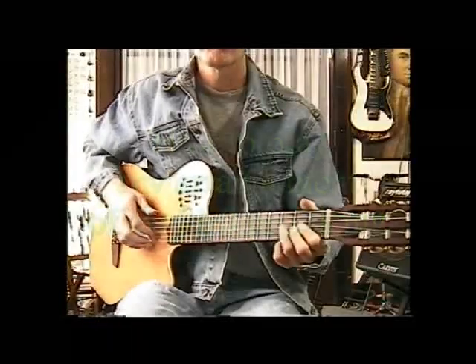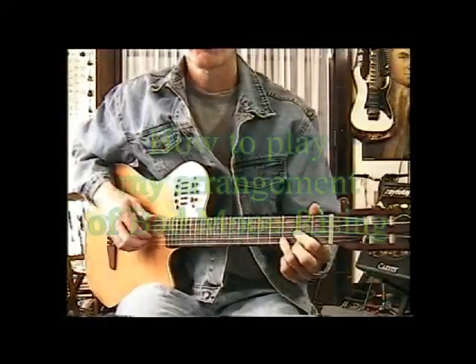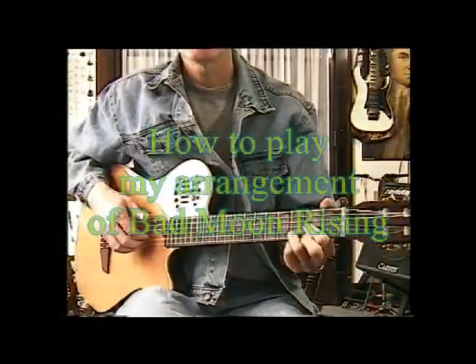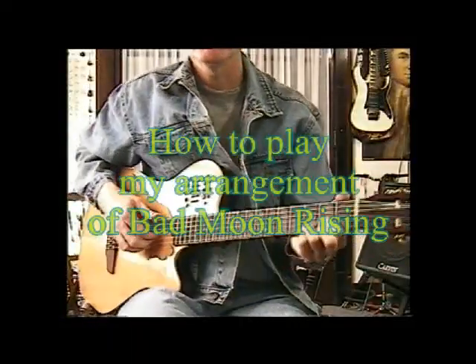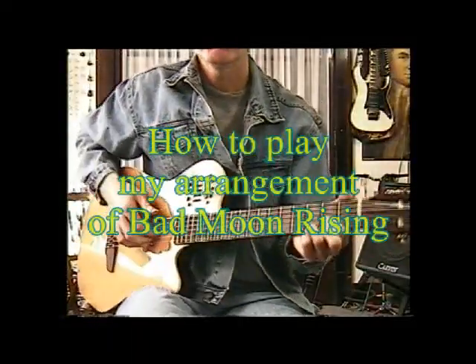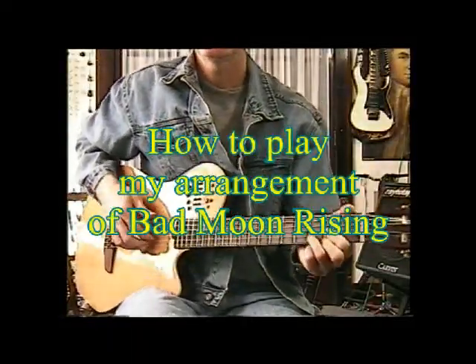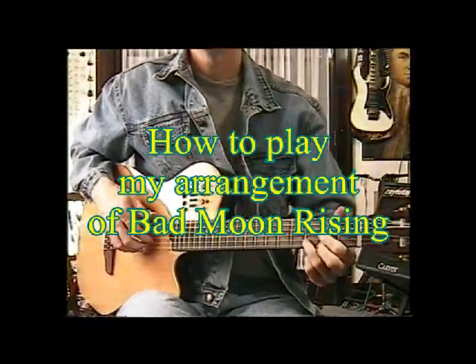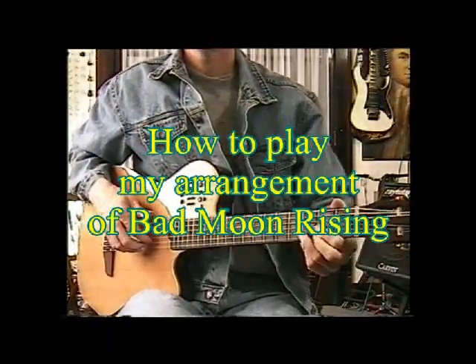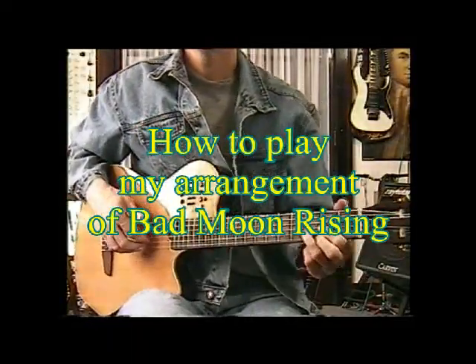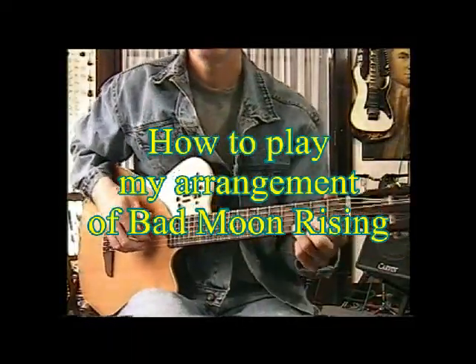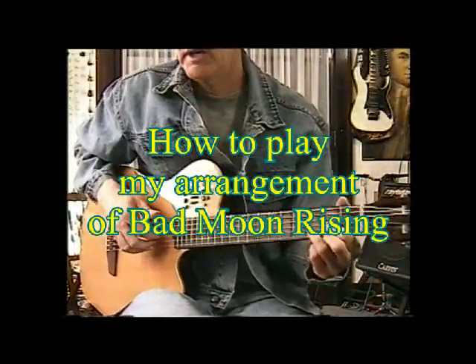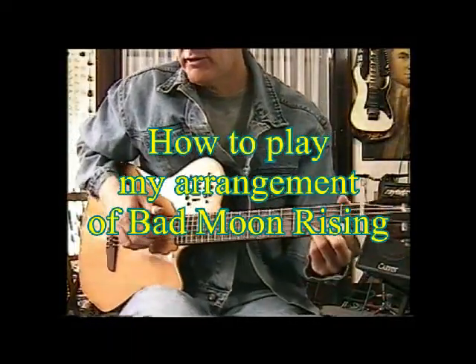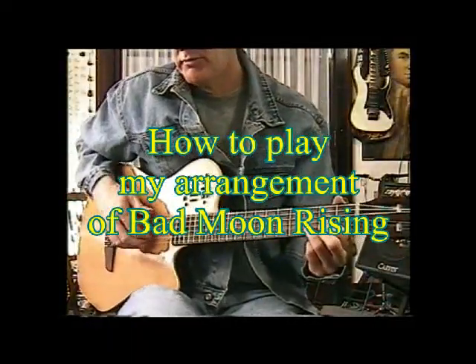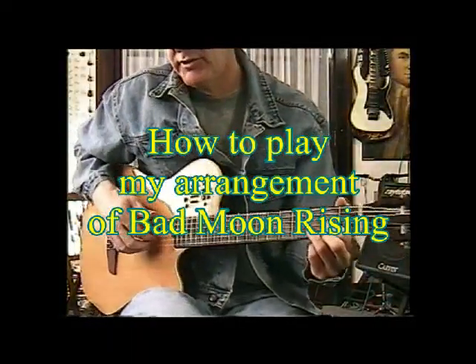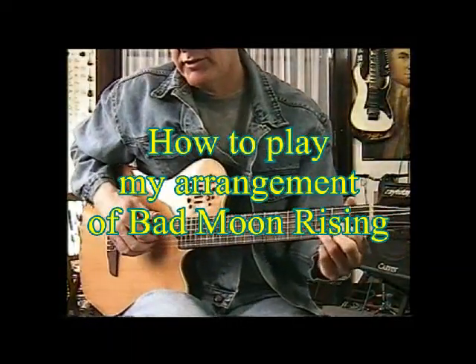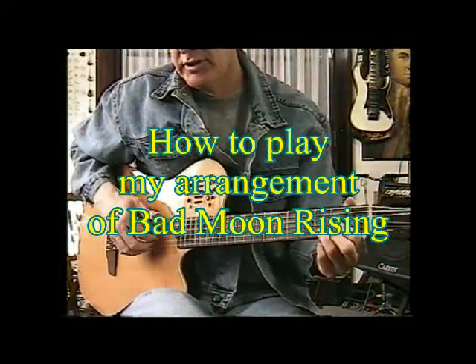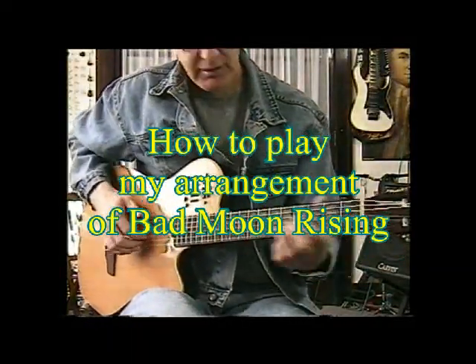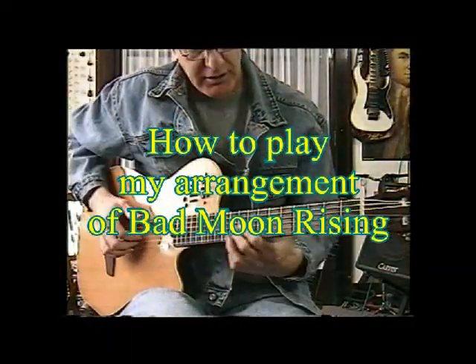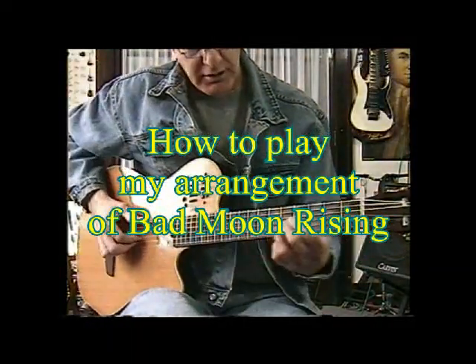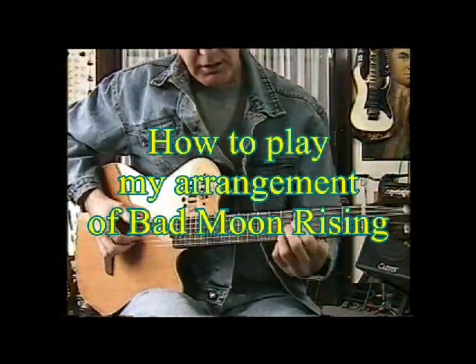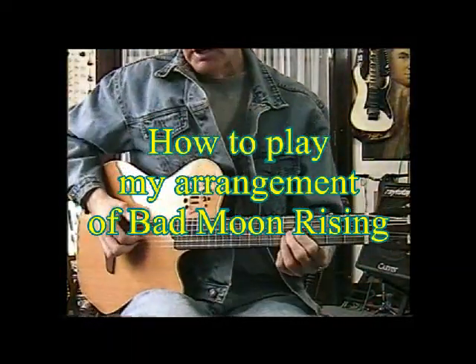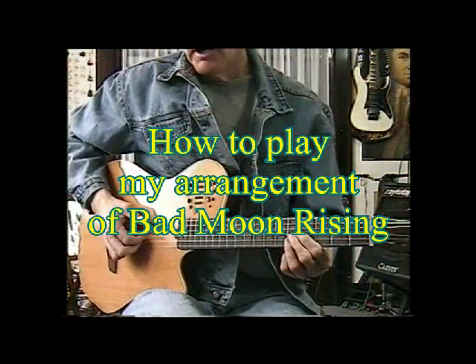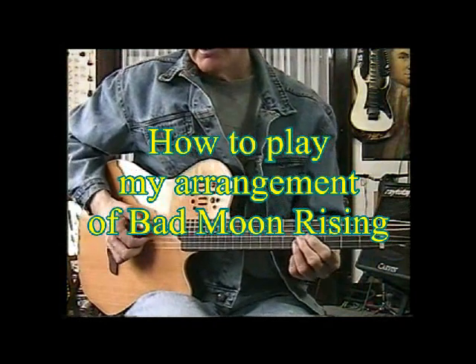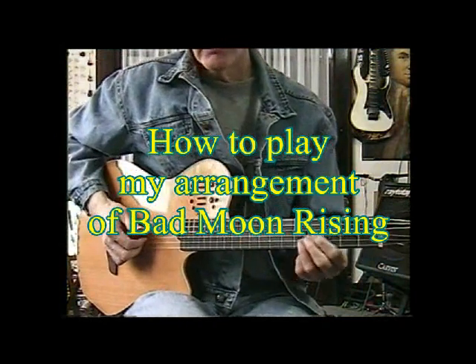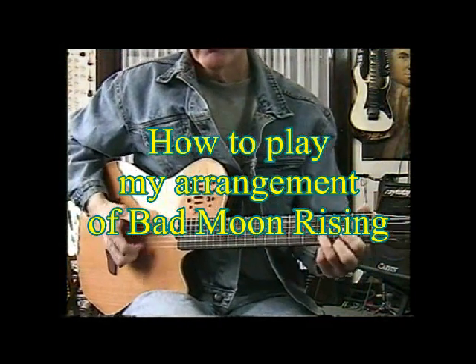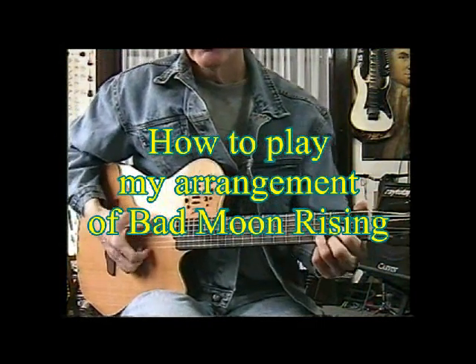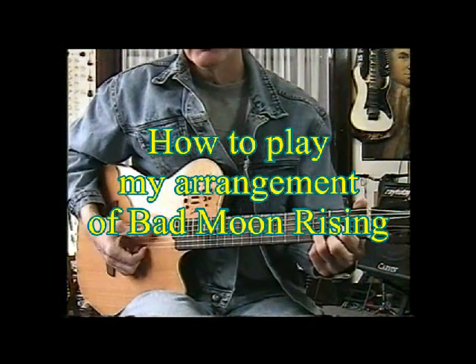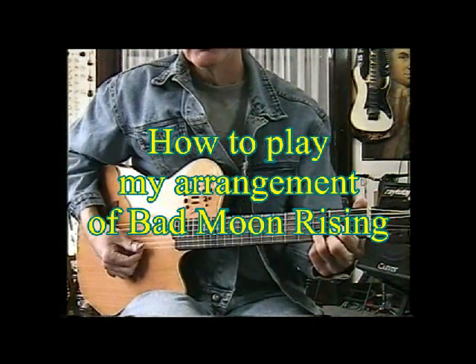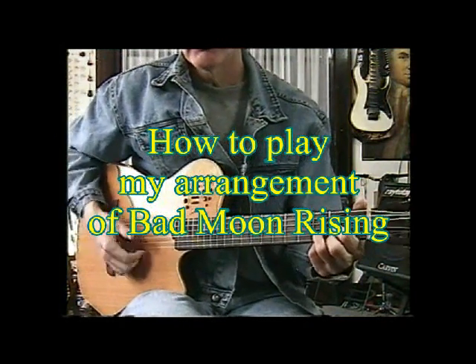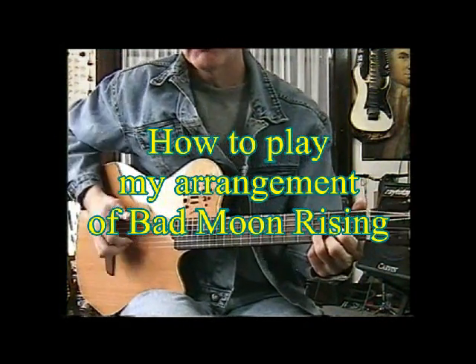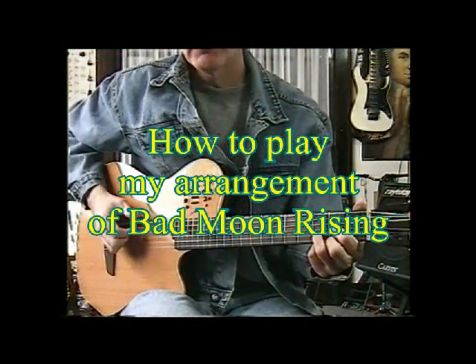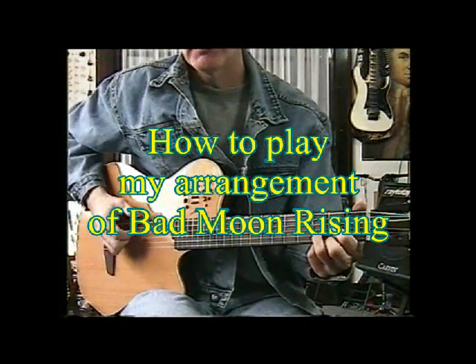This is Bad Moon Rising by CCR, also in a drop D tuning.